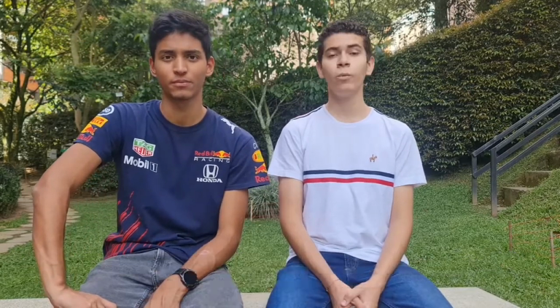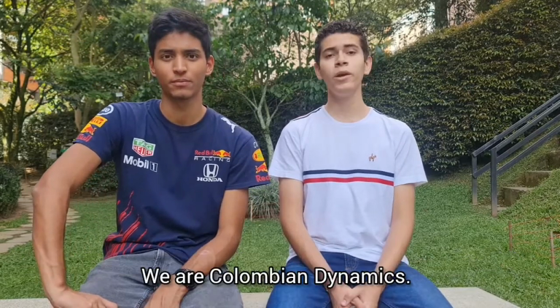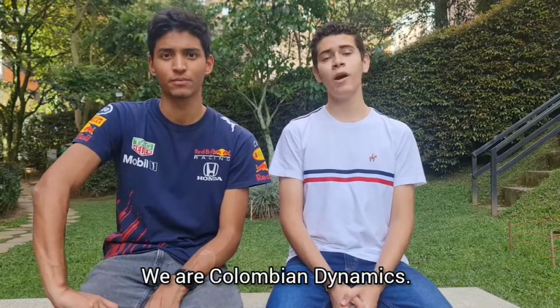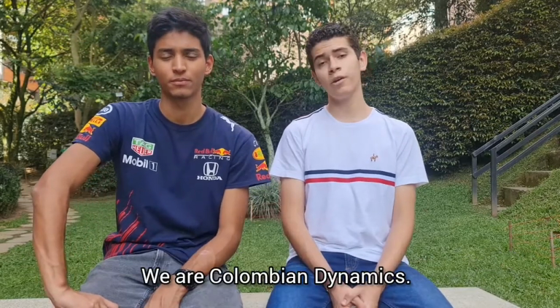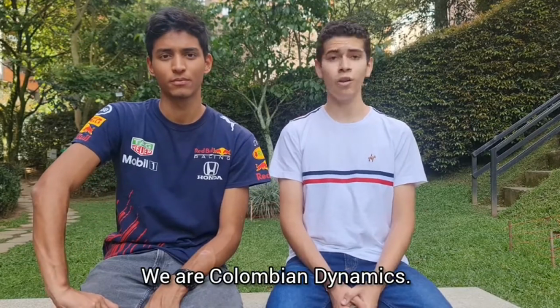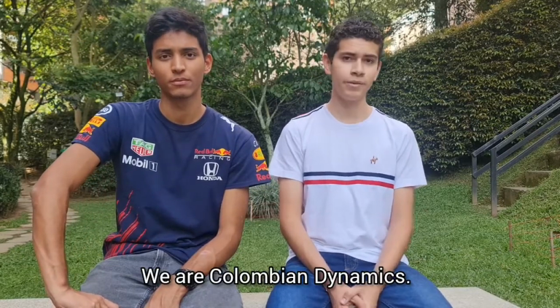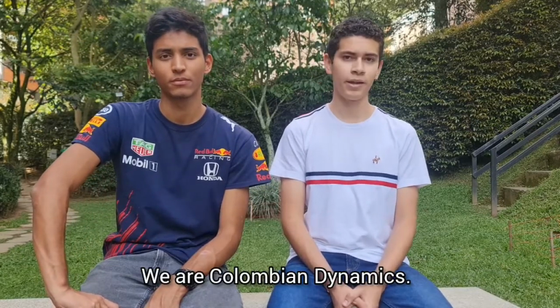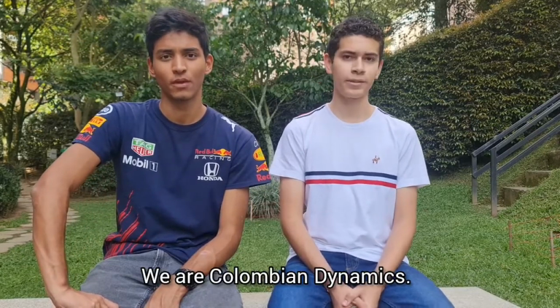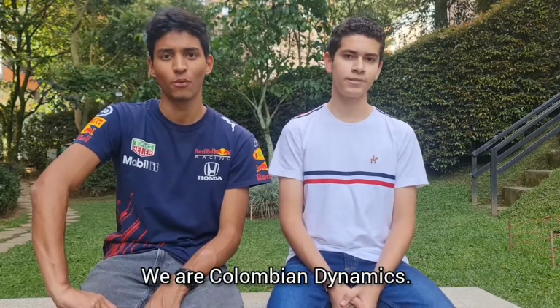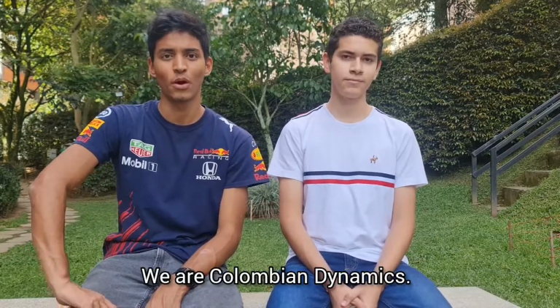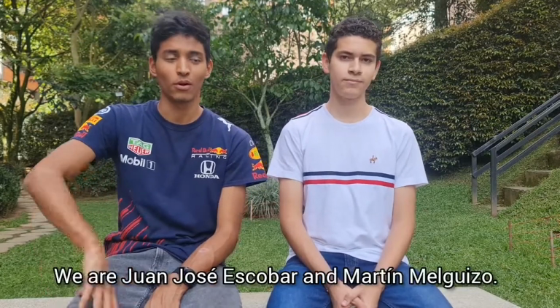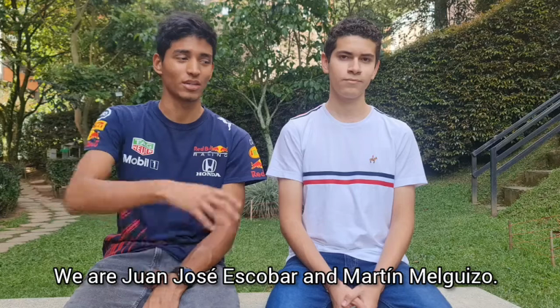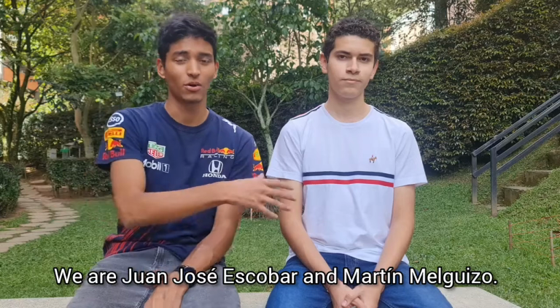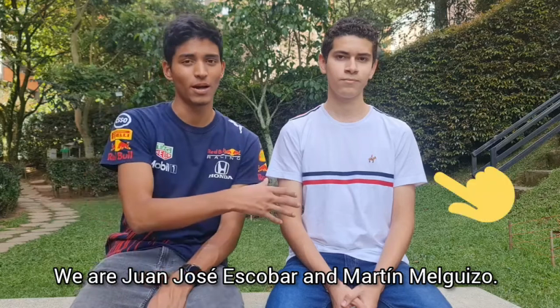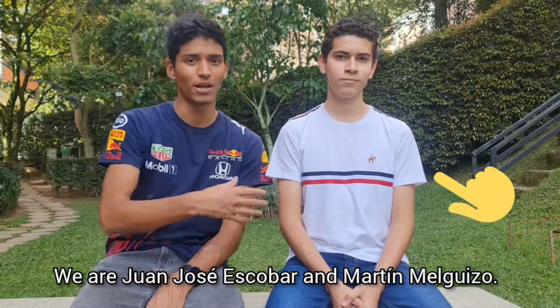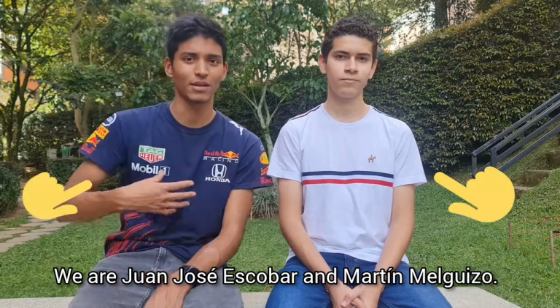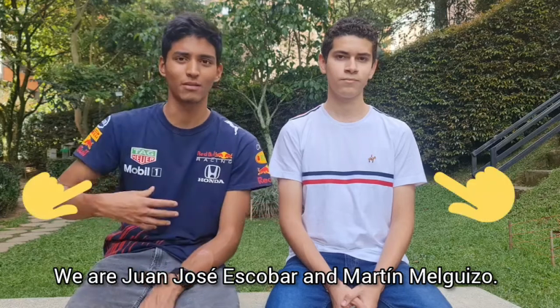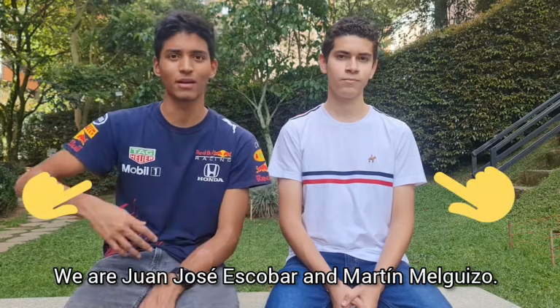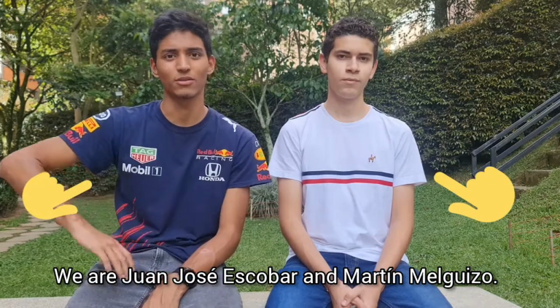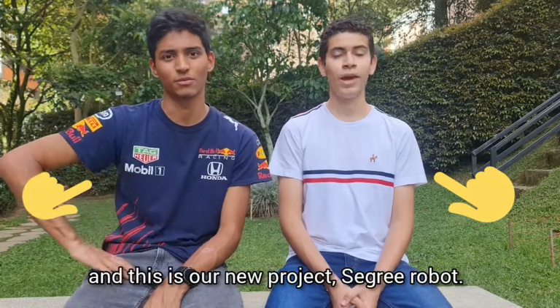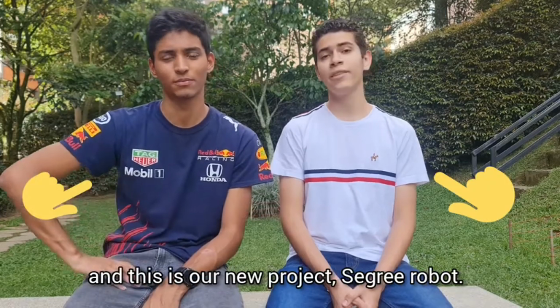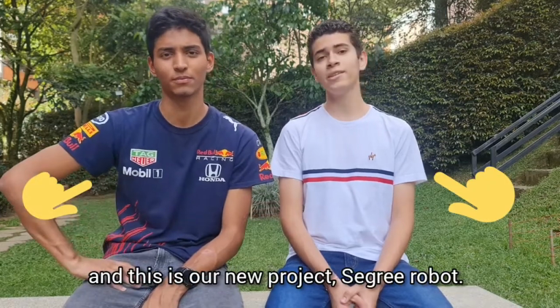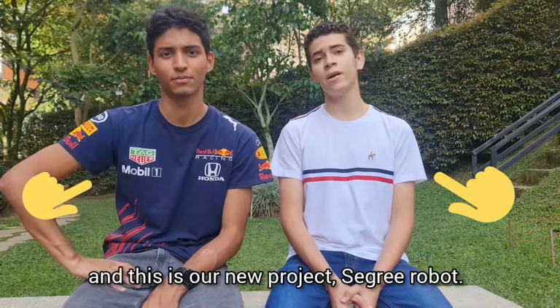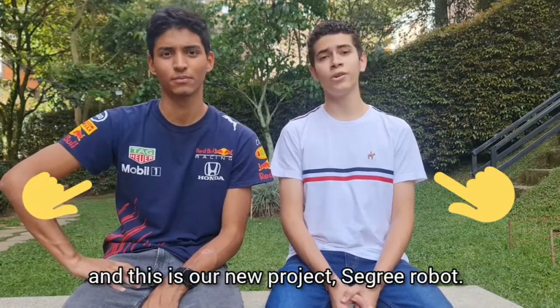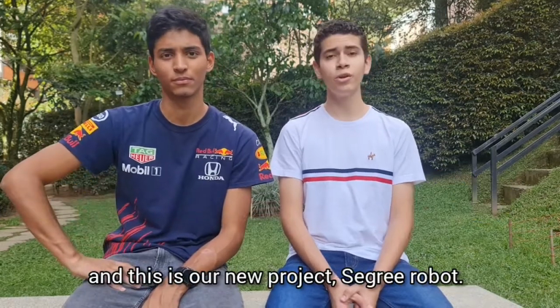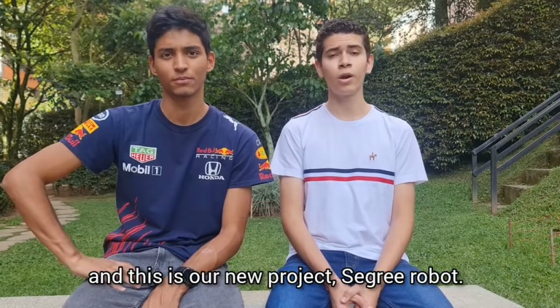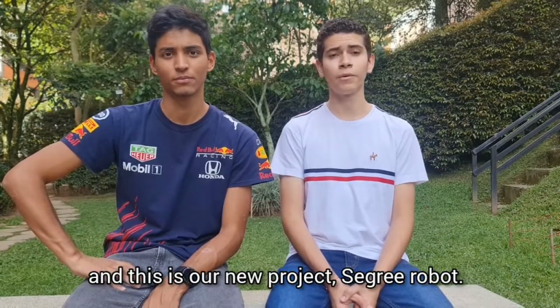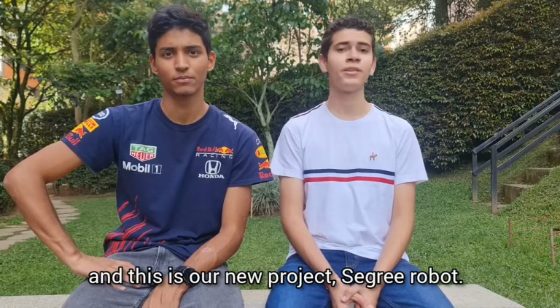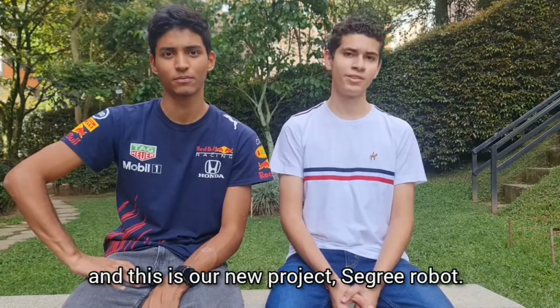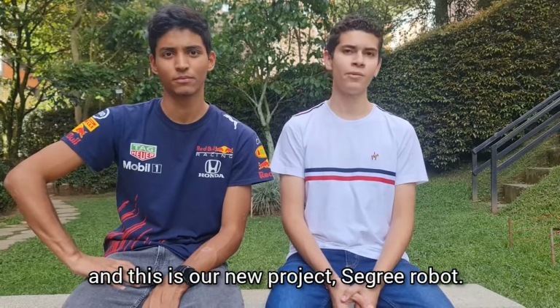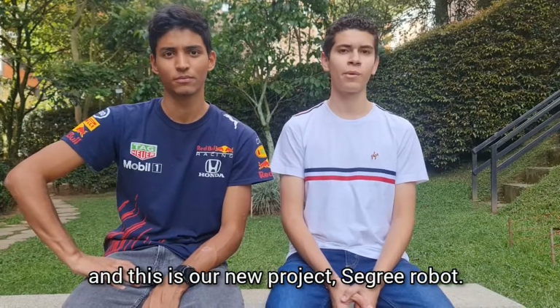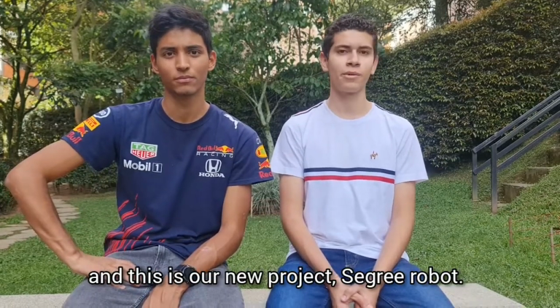We are Columbia Dynamics. We are José Escobar and Martín Melguizu. And this is our new robot, the Sigri Robot.